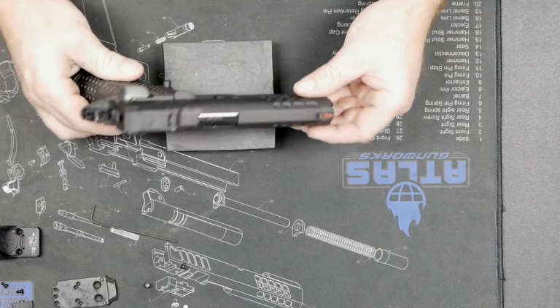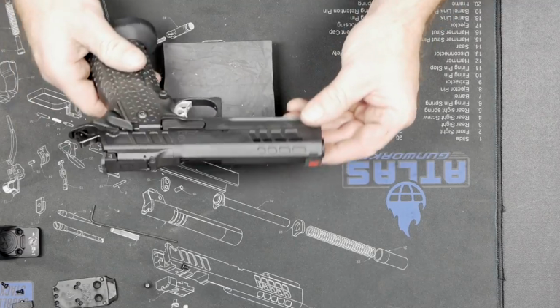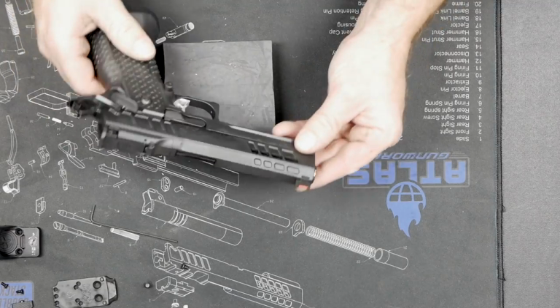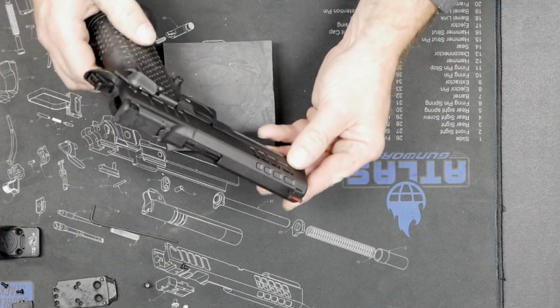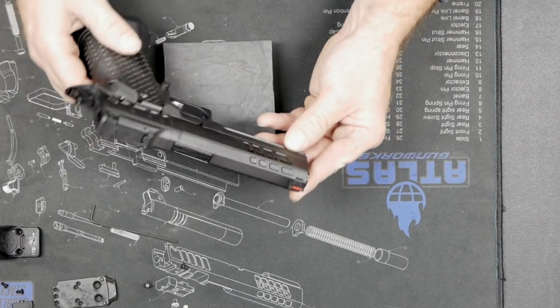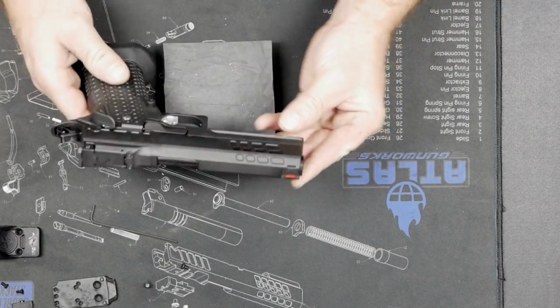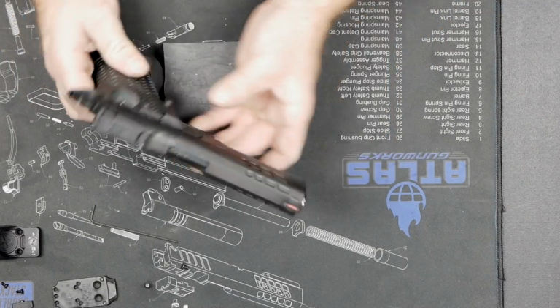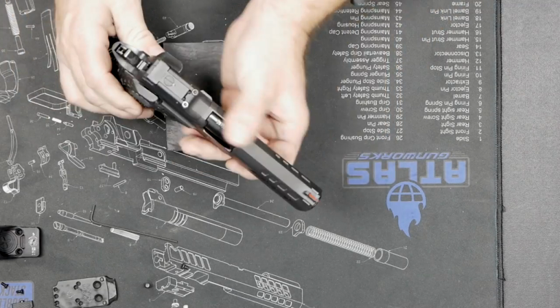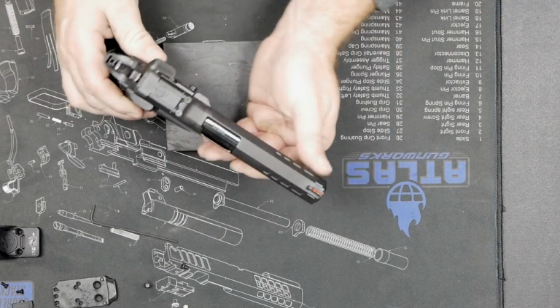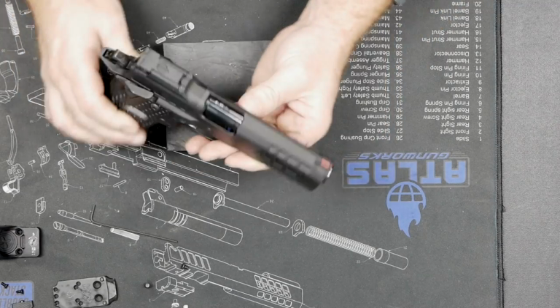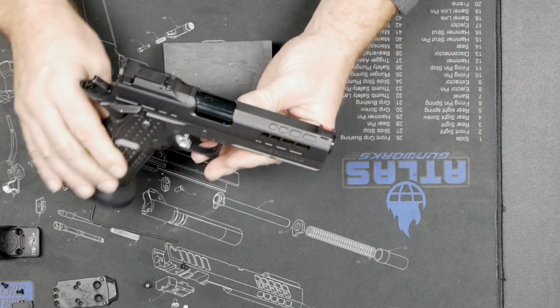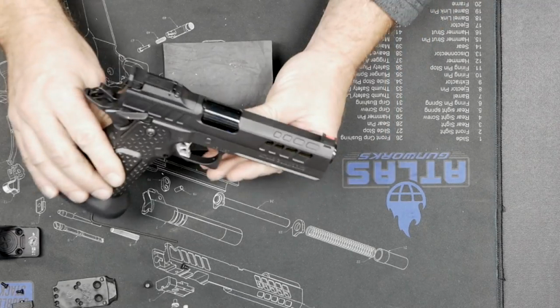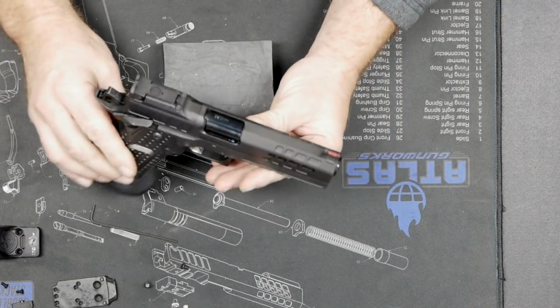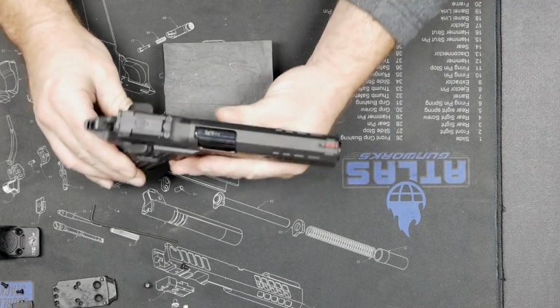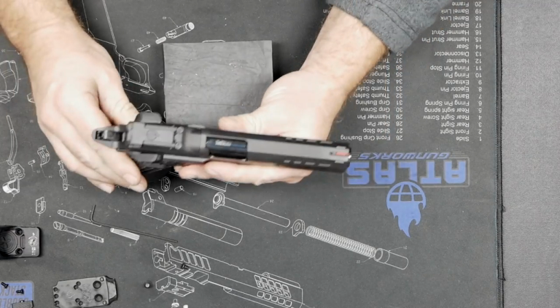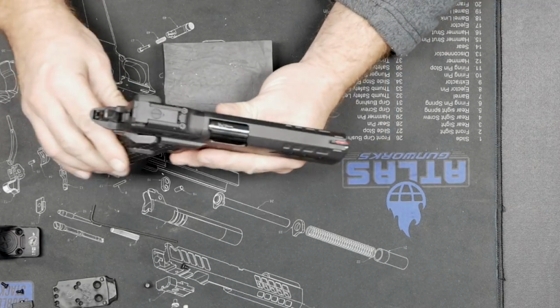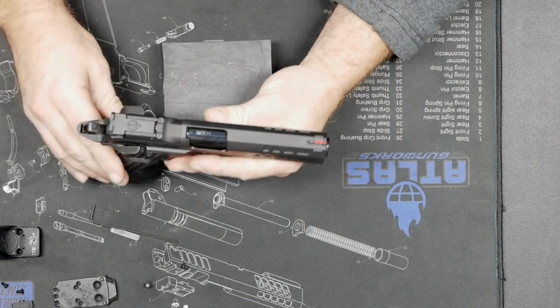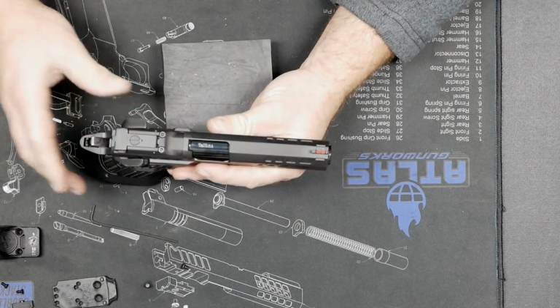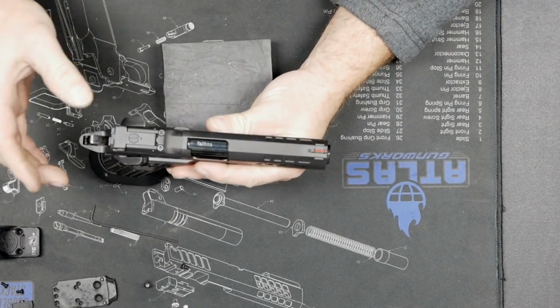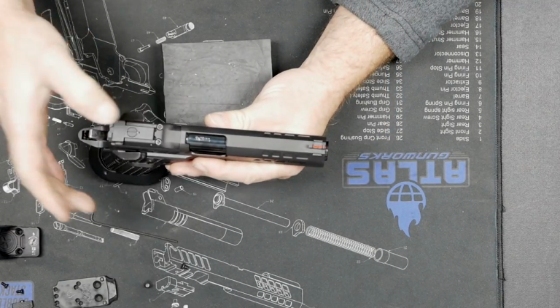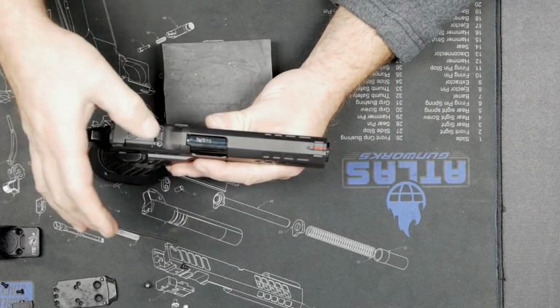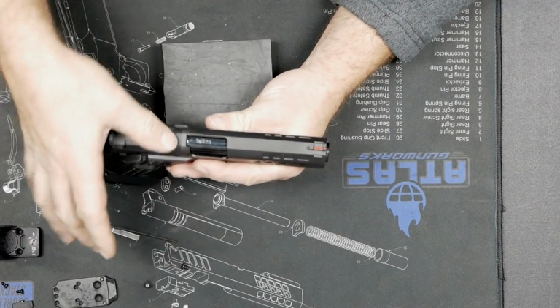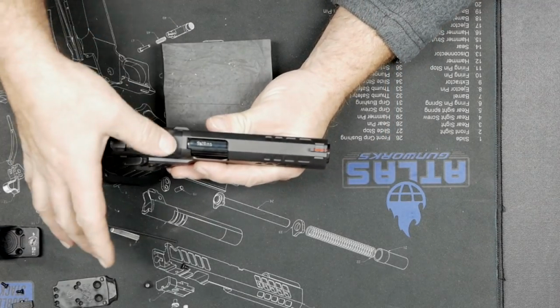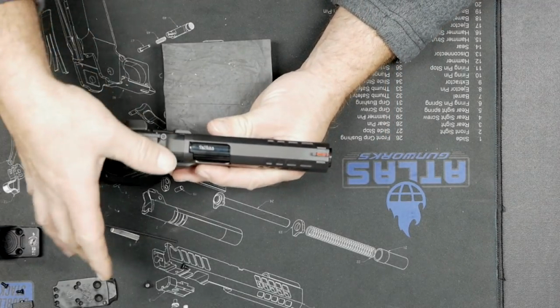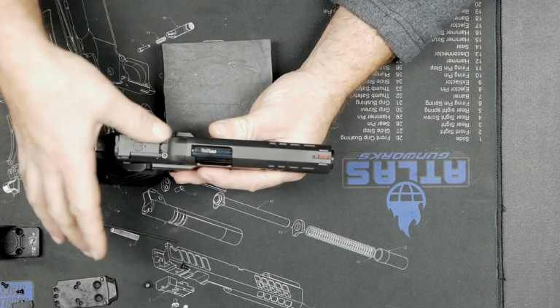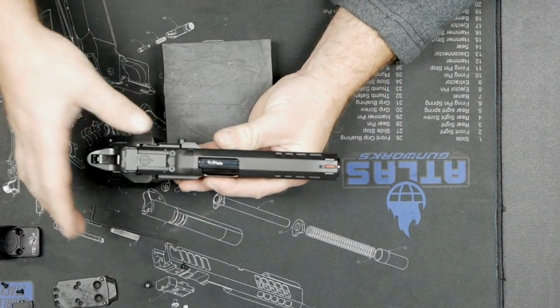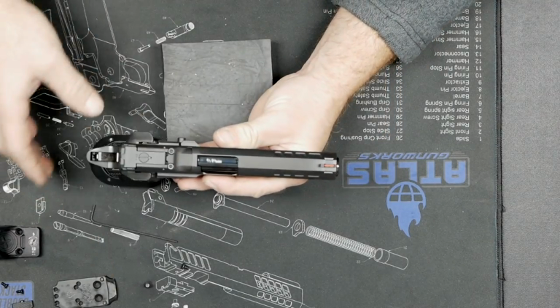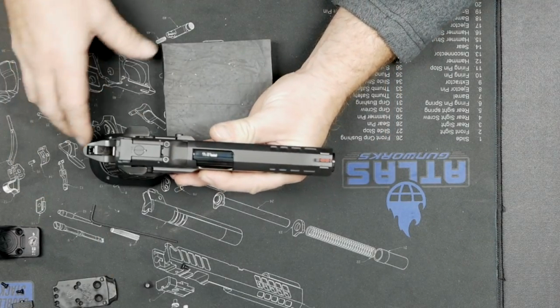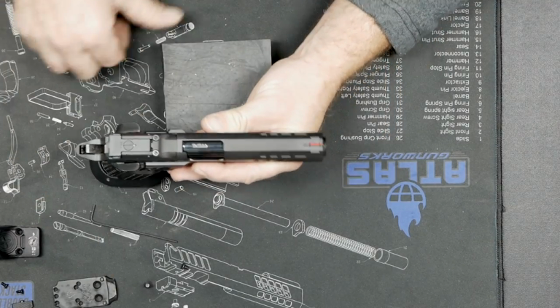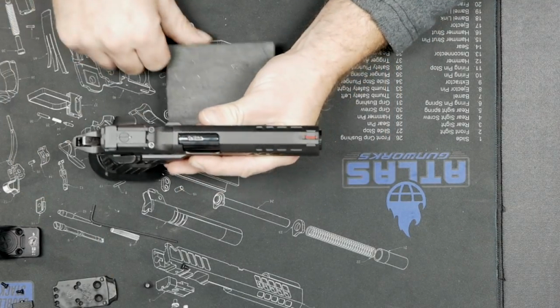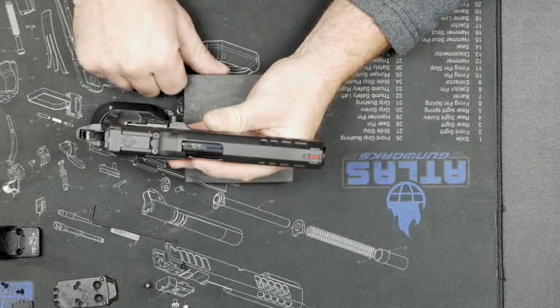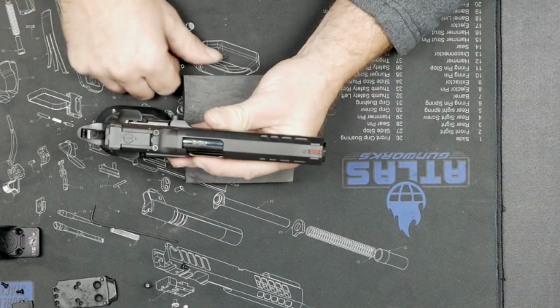Hey everybody, Adam from Atlas Gunworks. We're doing a video on screw removal and some tricks.